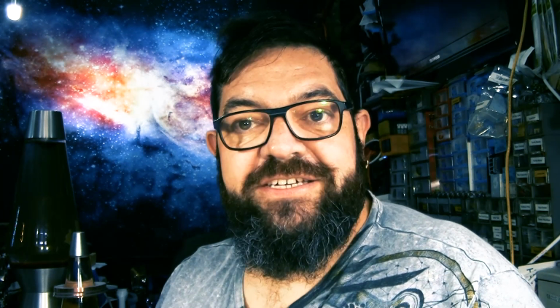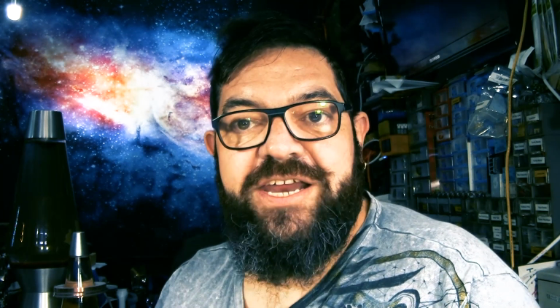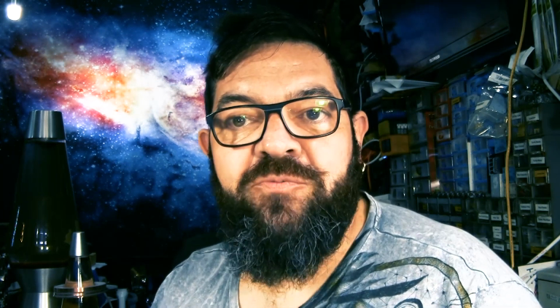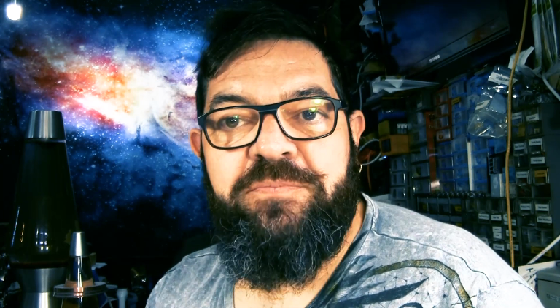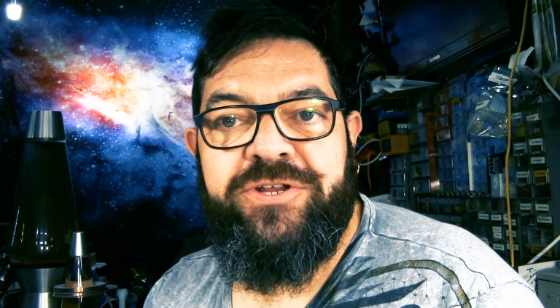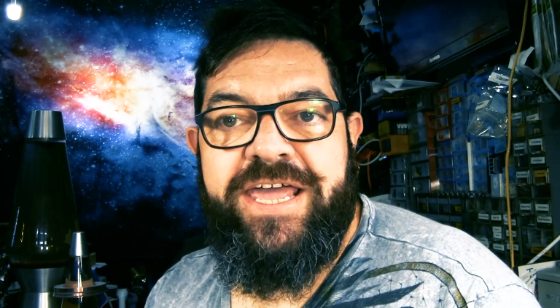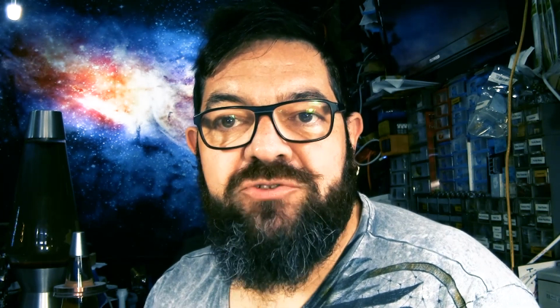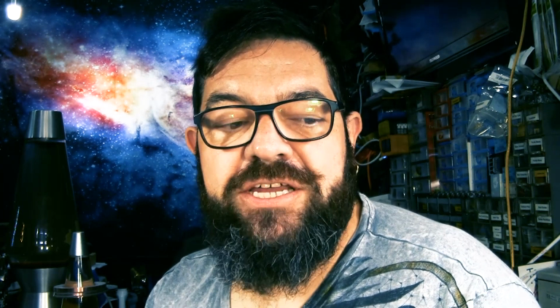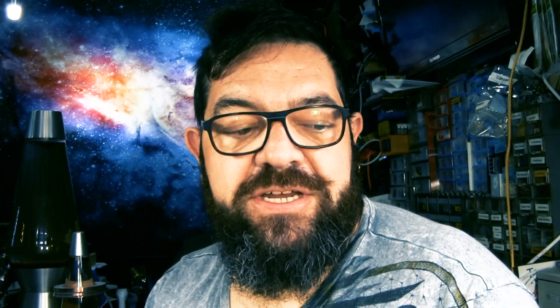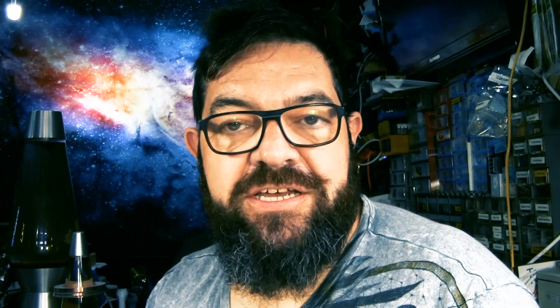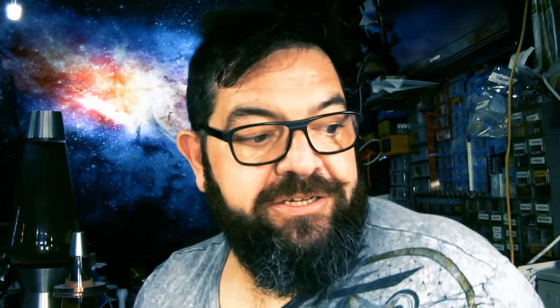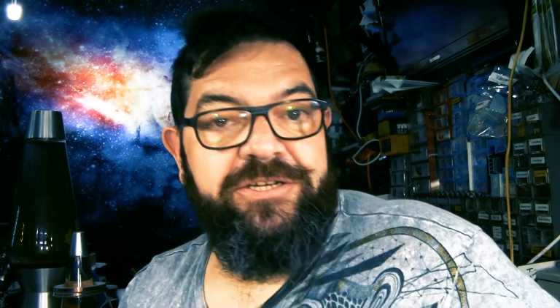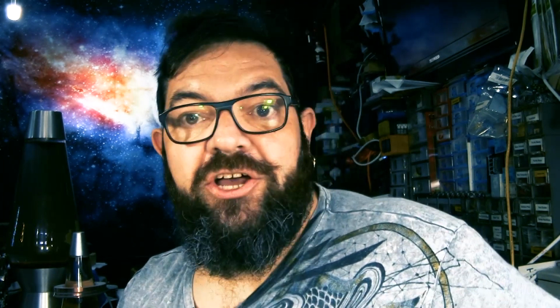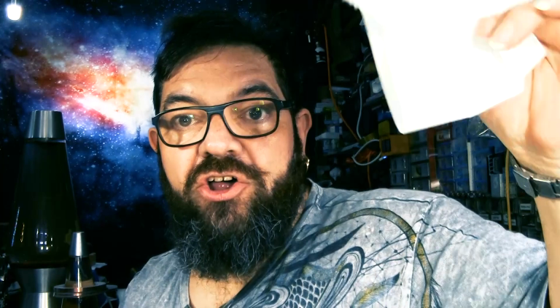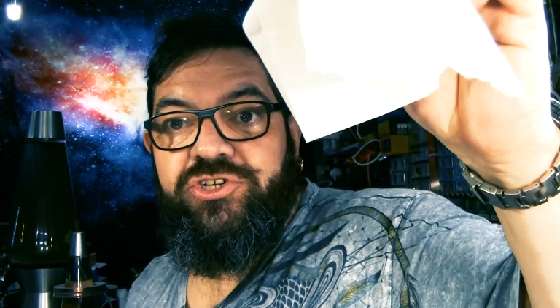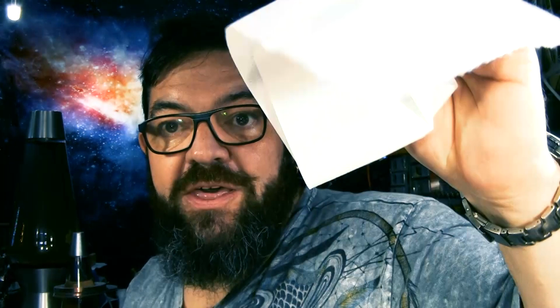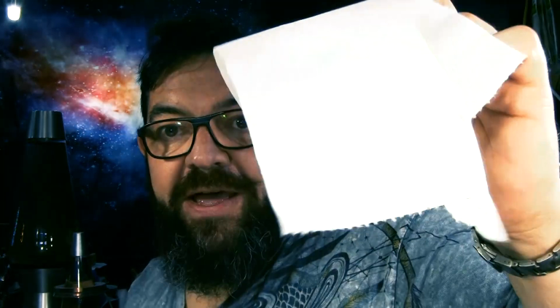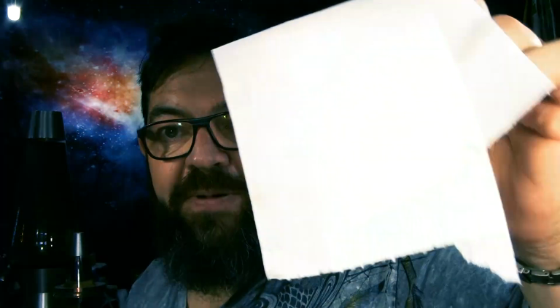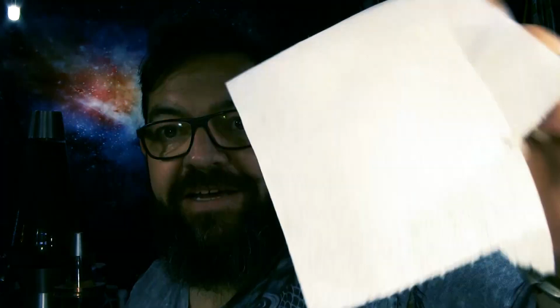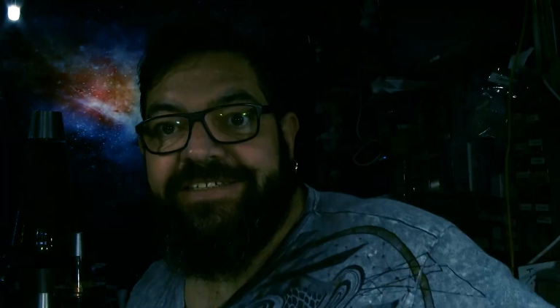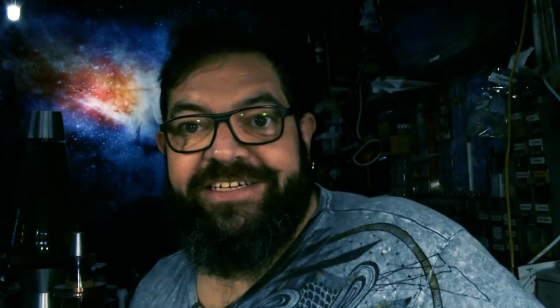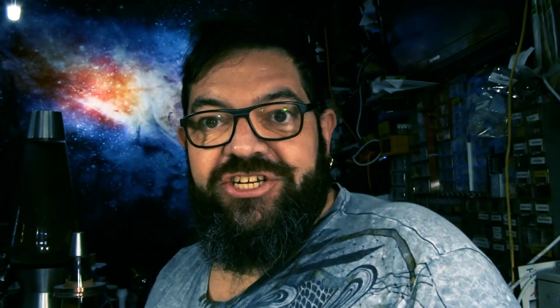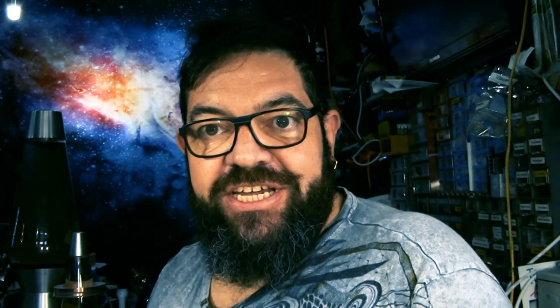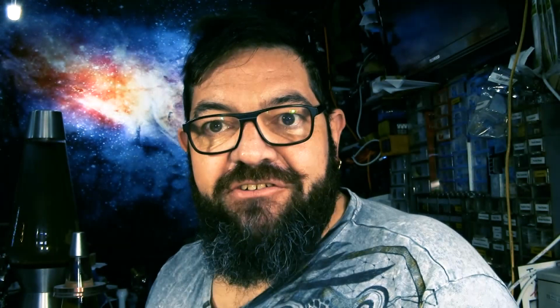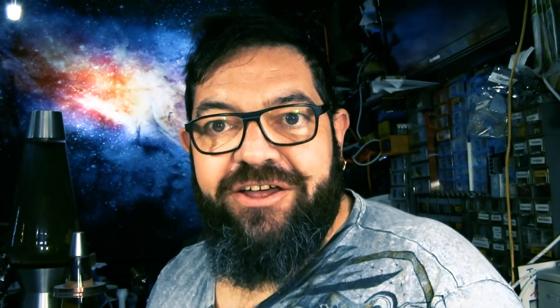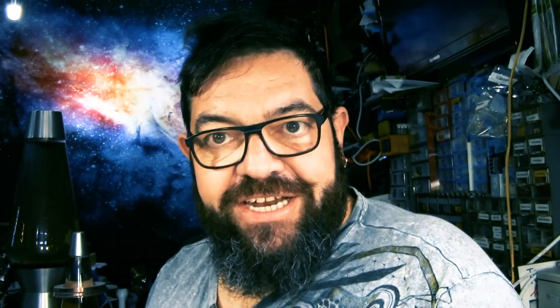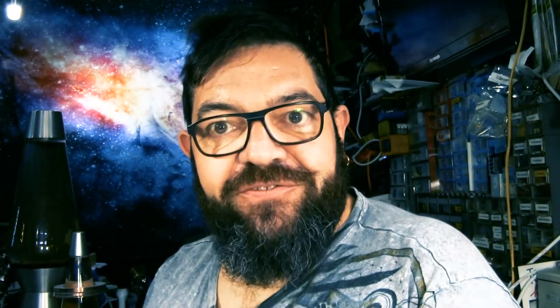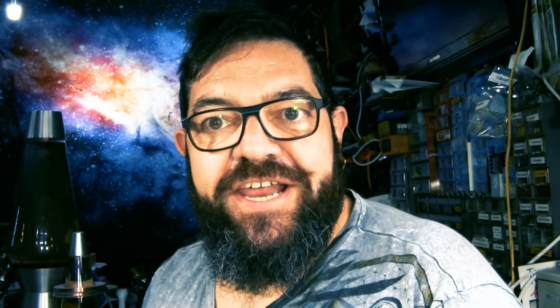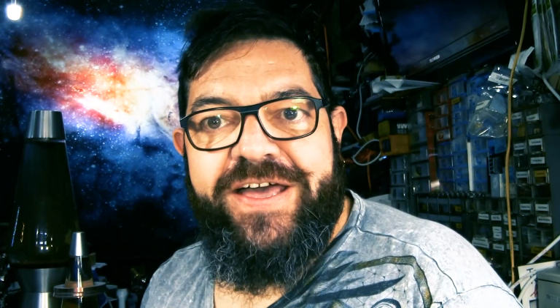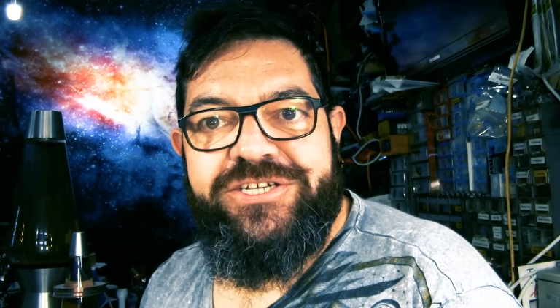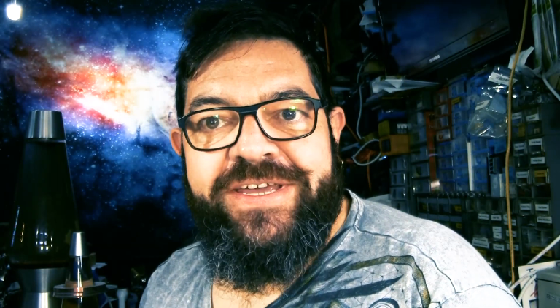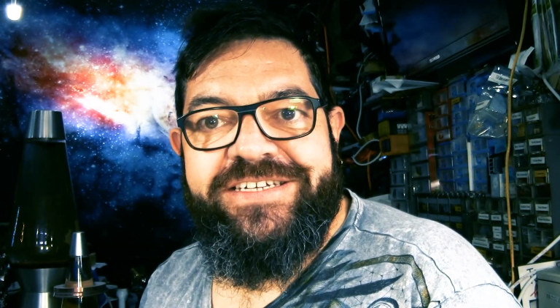Does anyone want to build an AM transmitter on toilet paper? Stick around, let's find out how to do it.